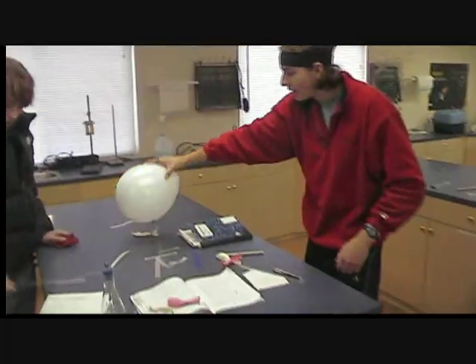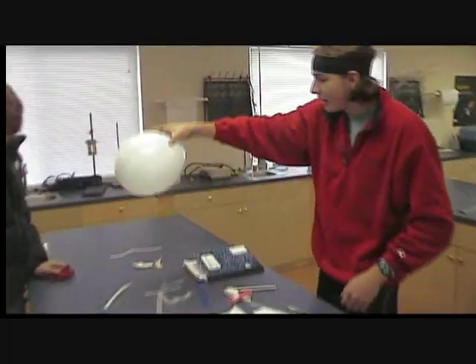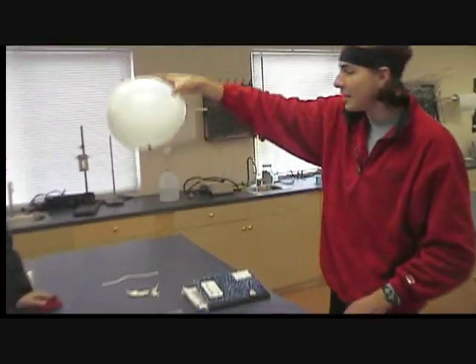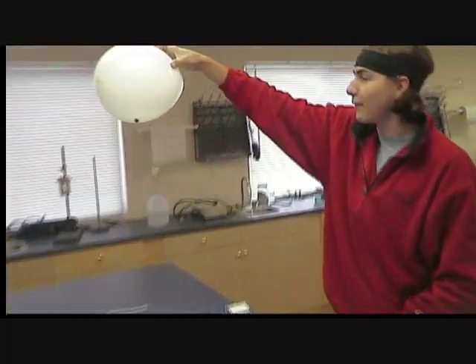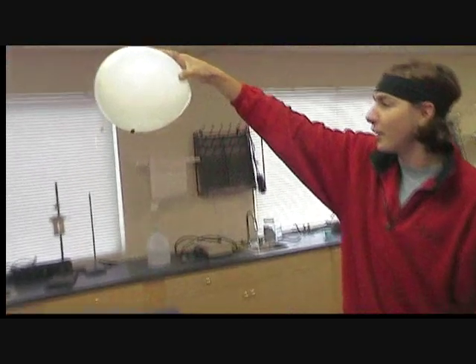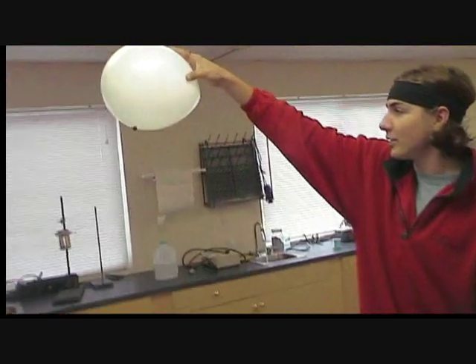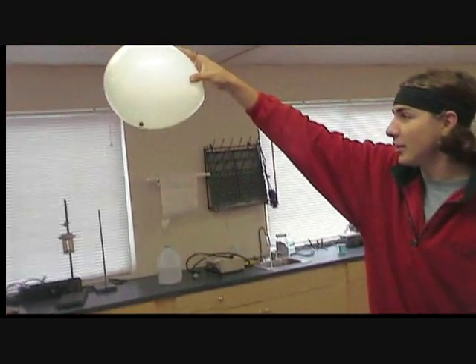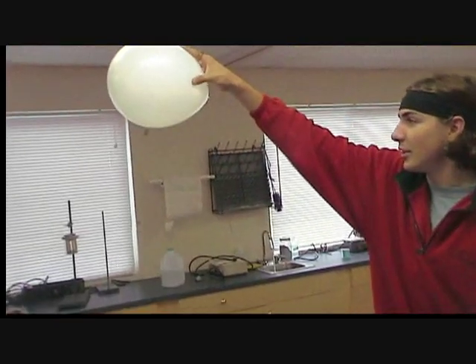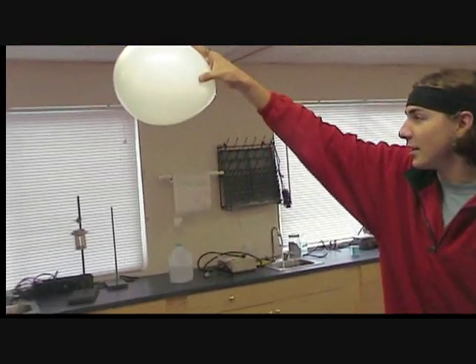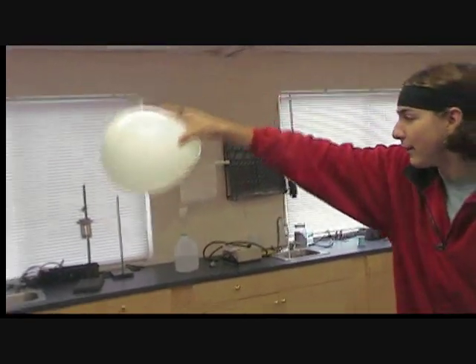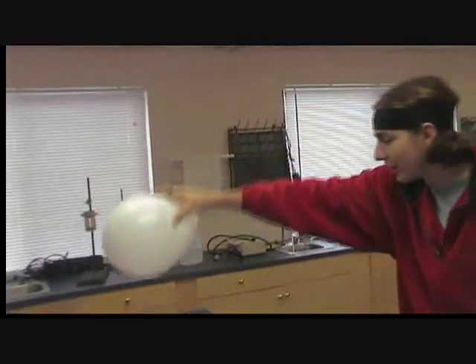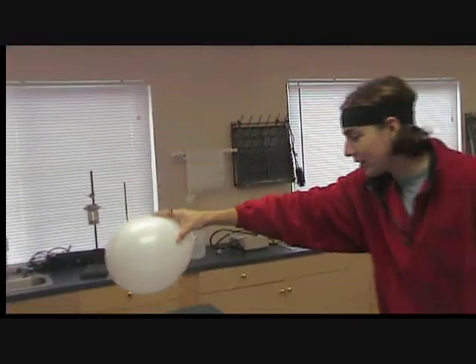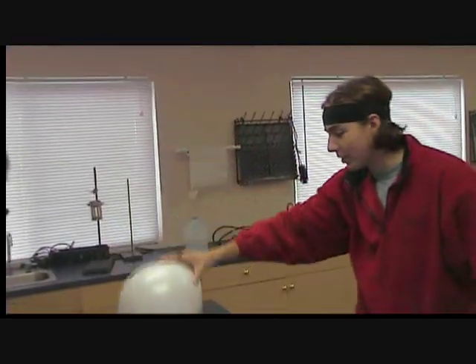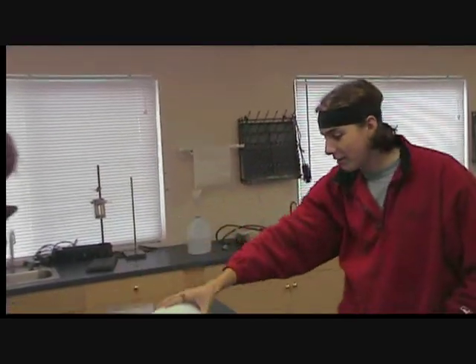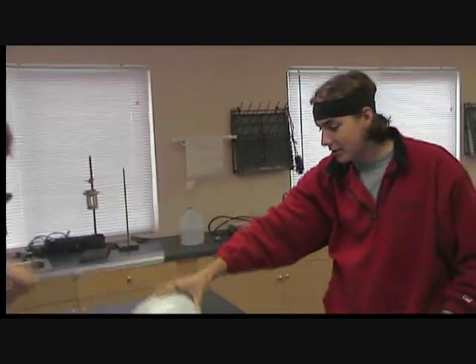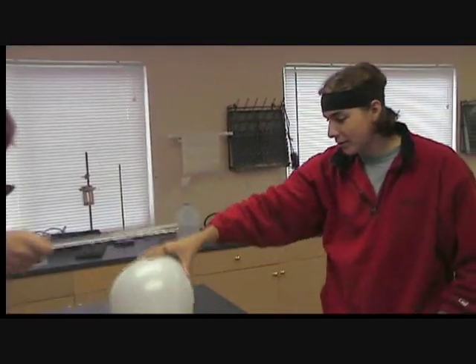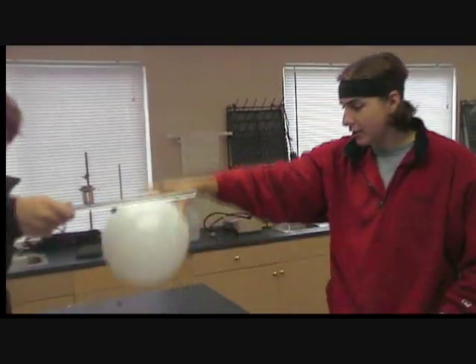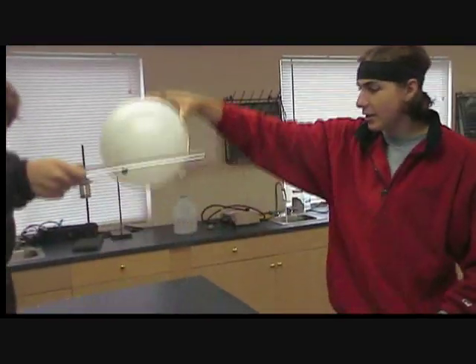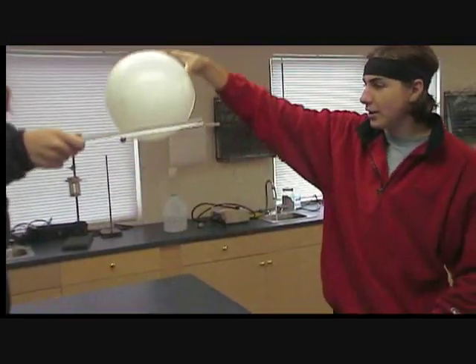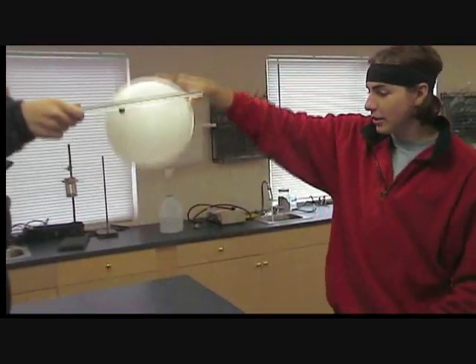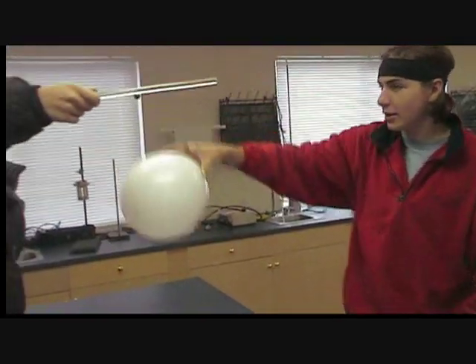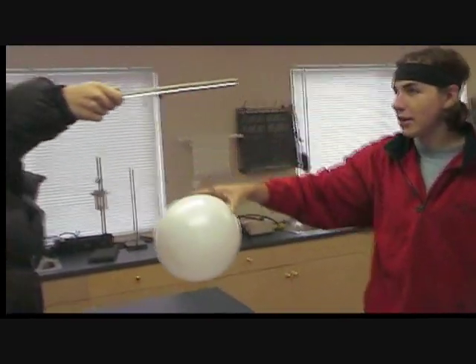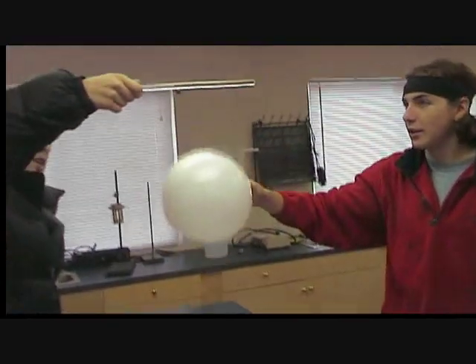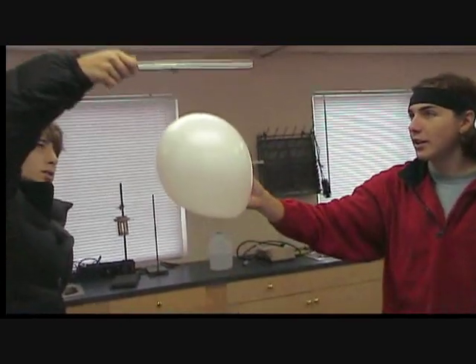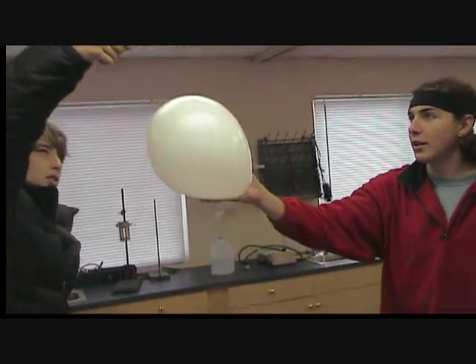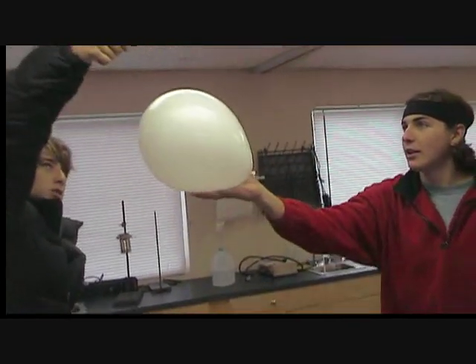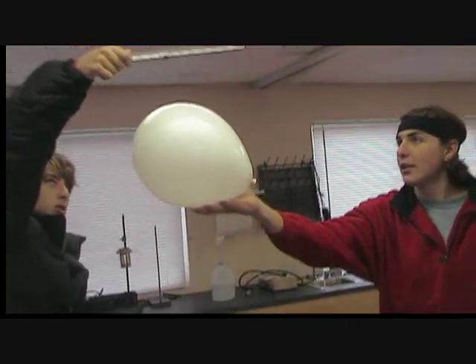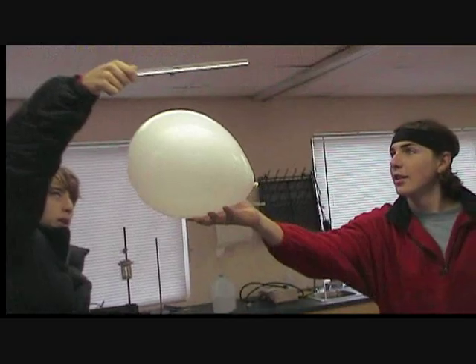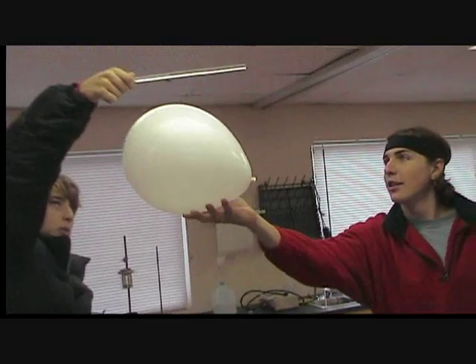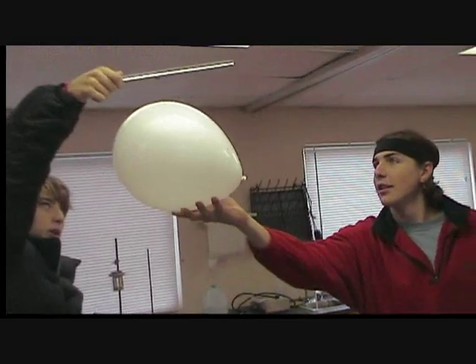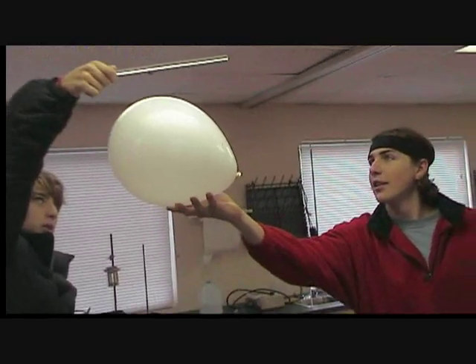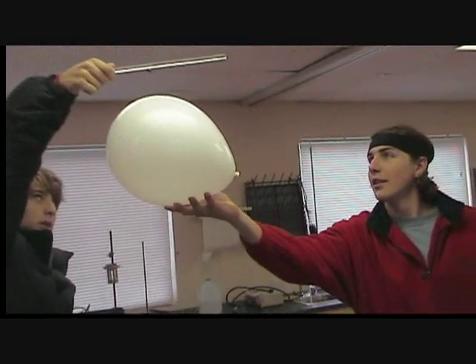As it falls, you can see it falling slower. Yeah, yeah. So anti-gravity balls here, huh?